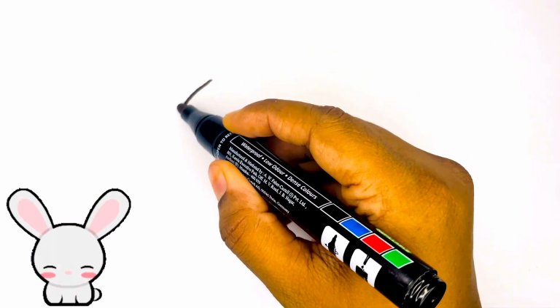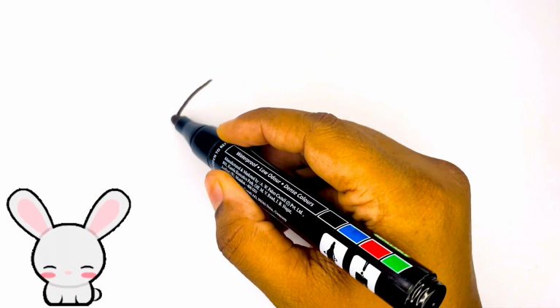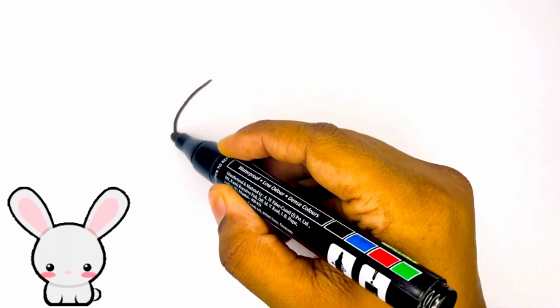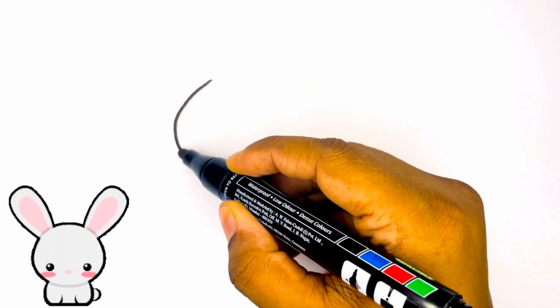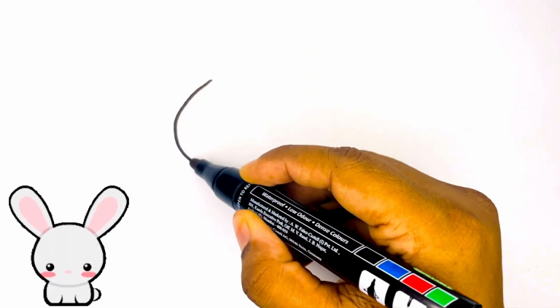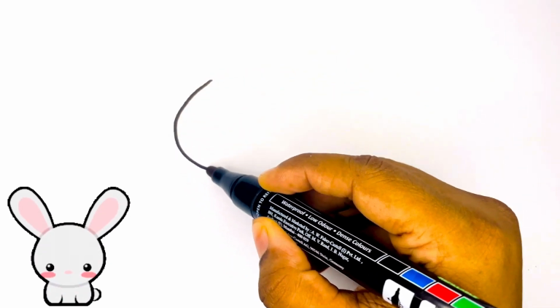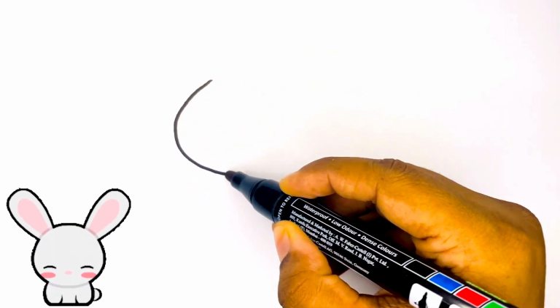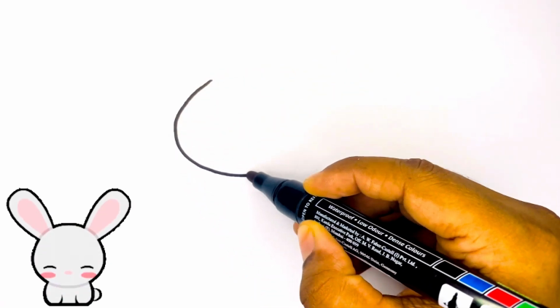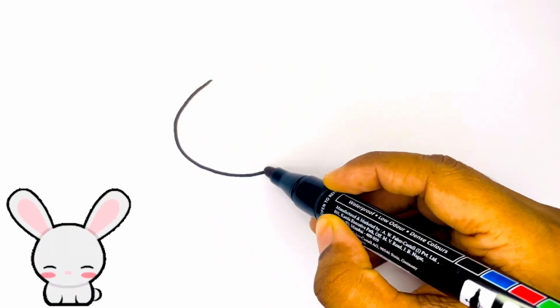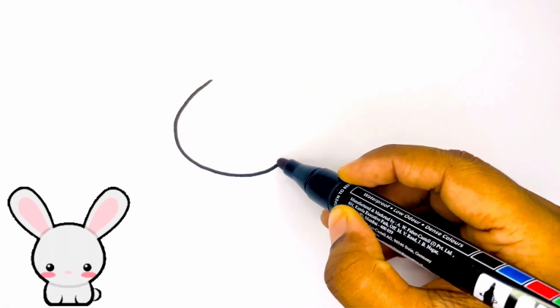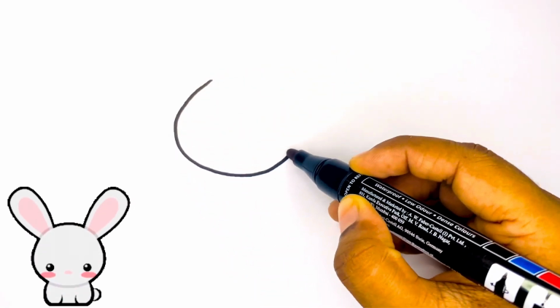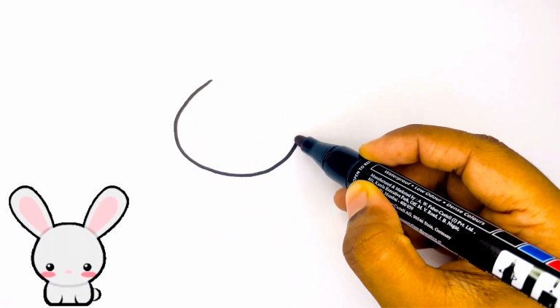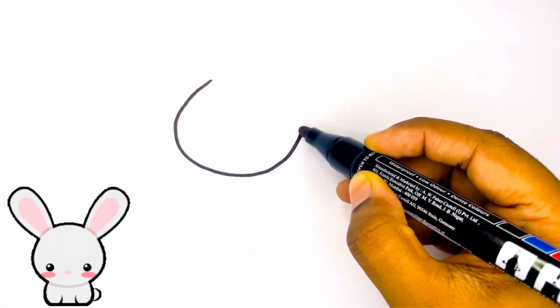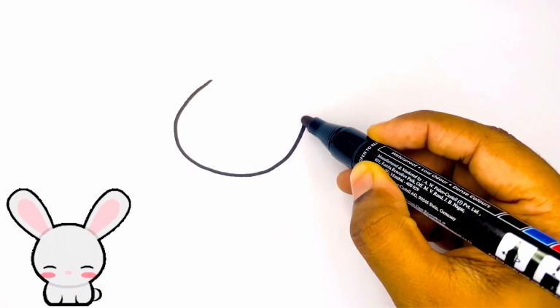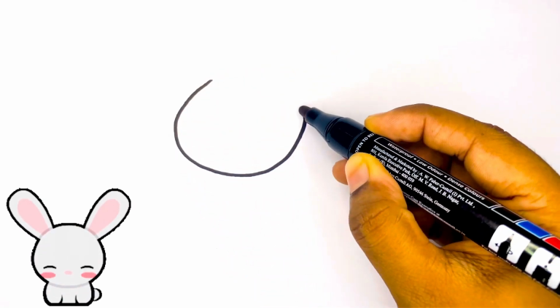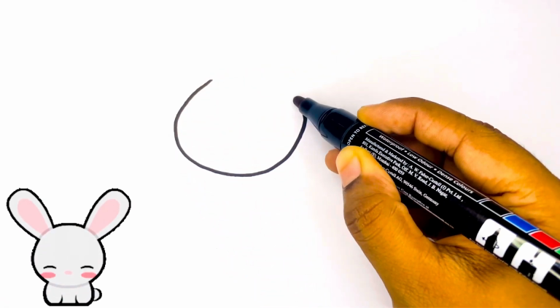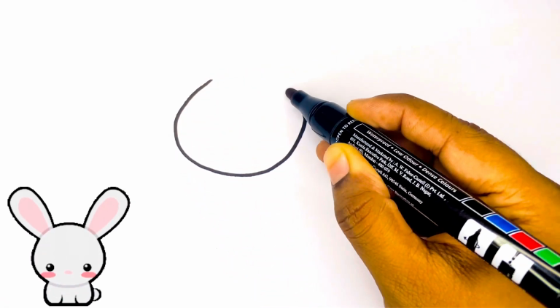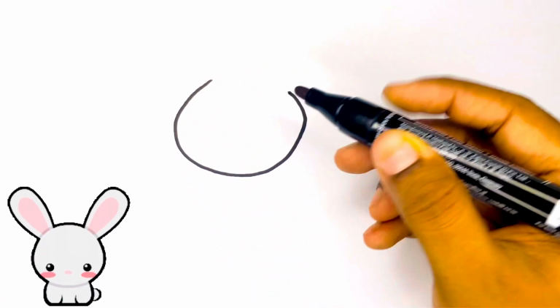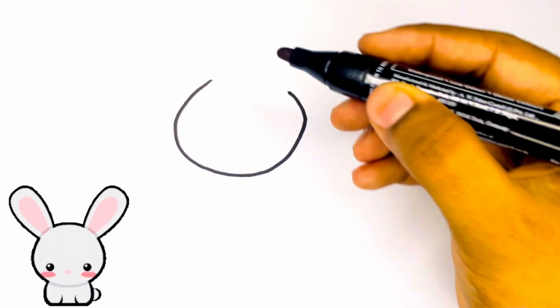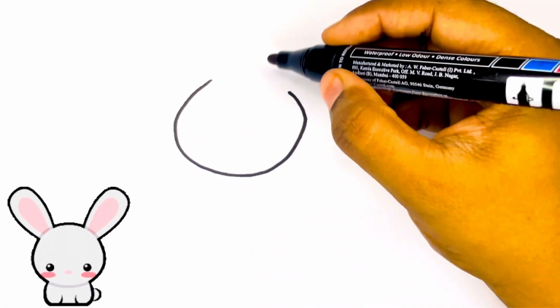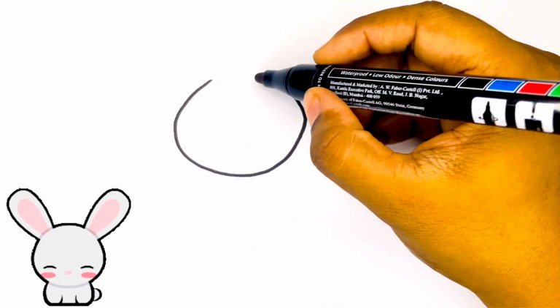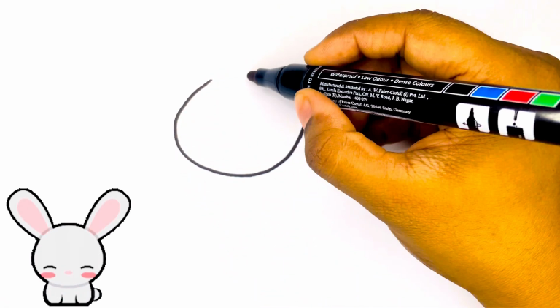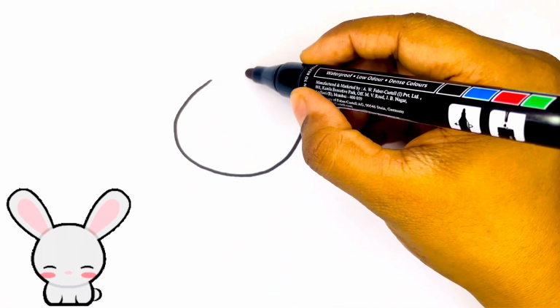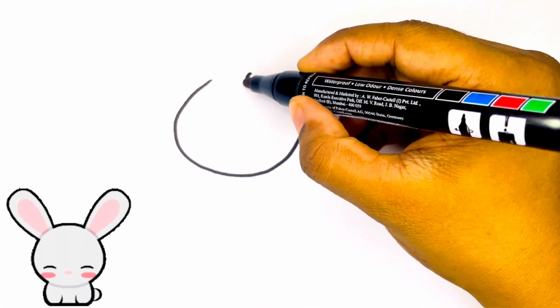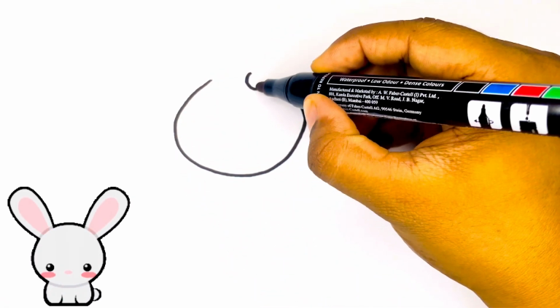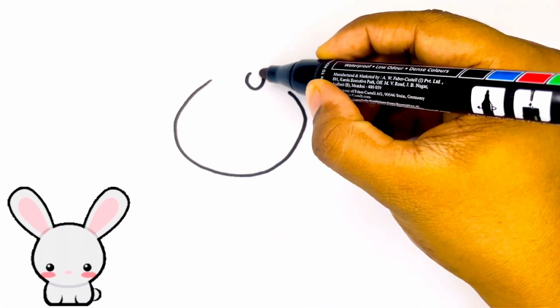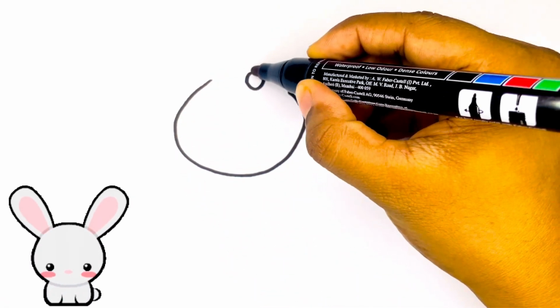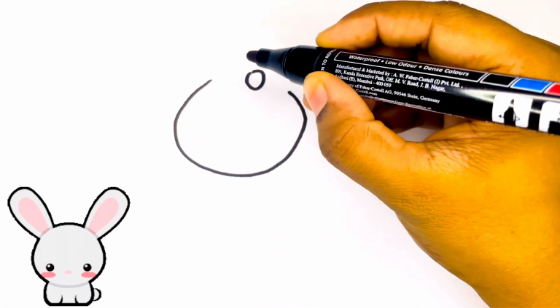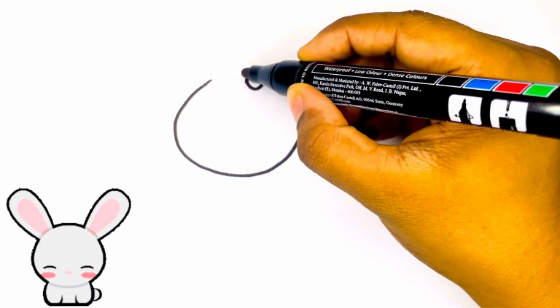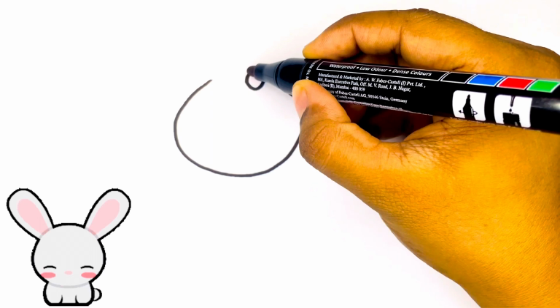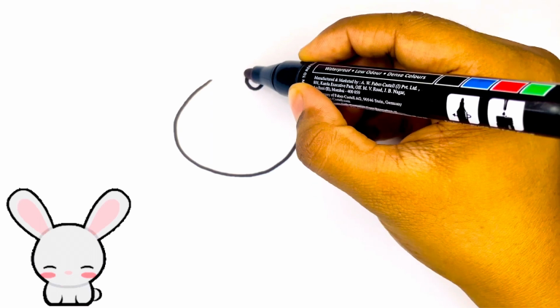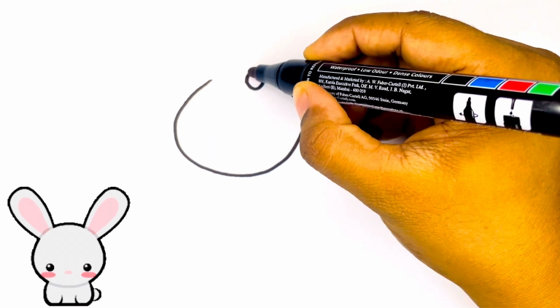Hello everyone. Welcome to Draw with Sheetal. Today, let's draw a cute rabbit.